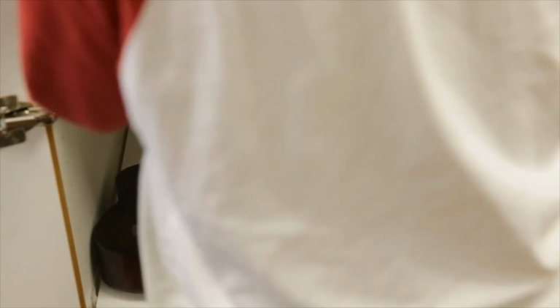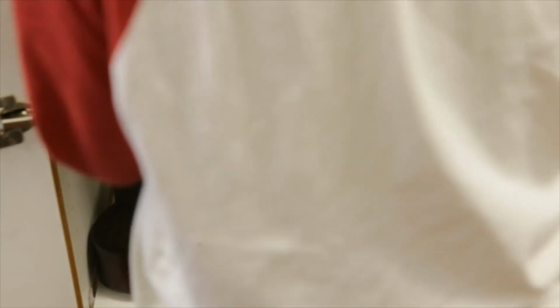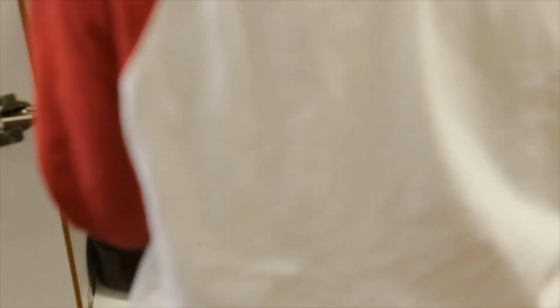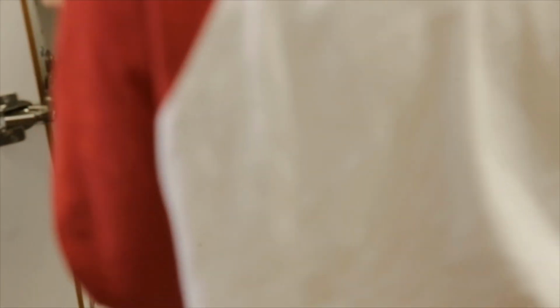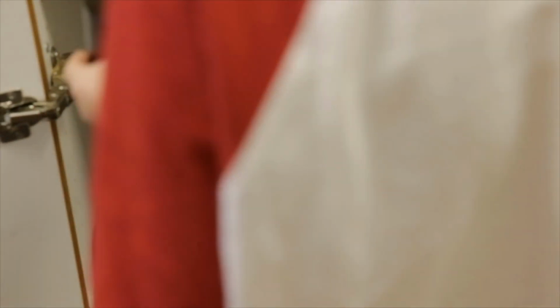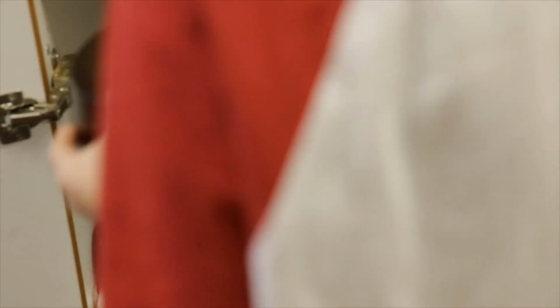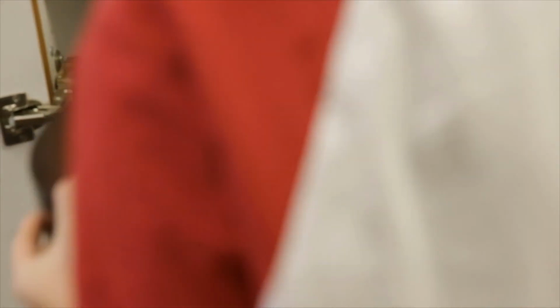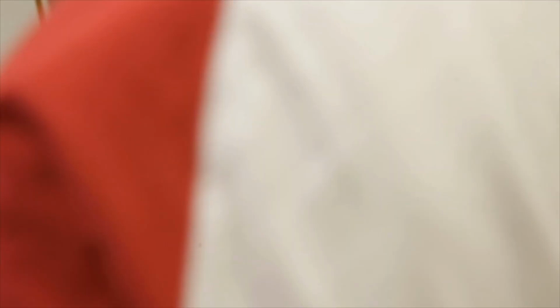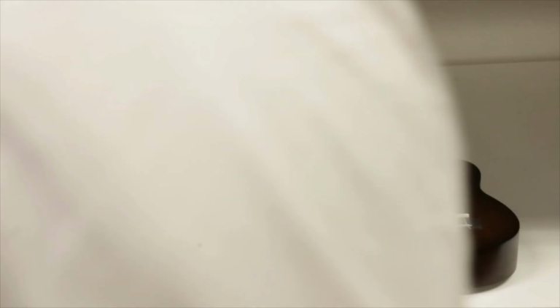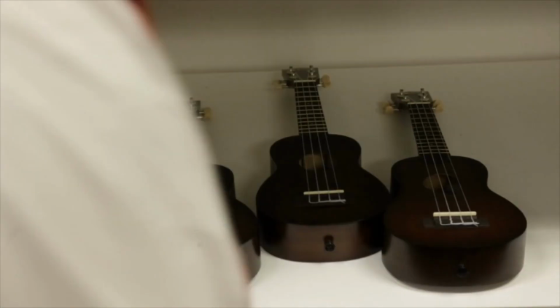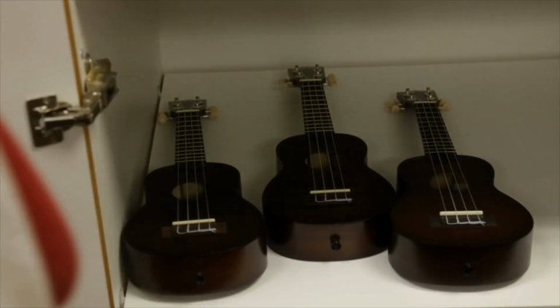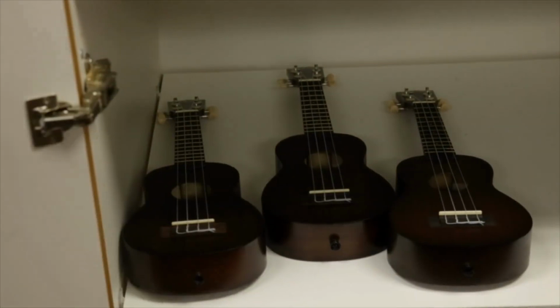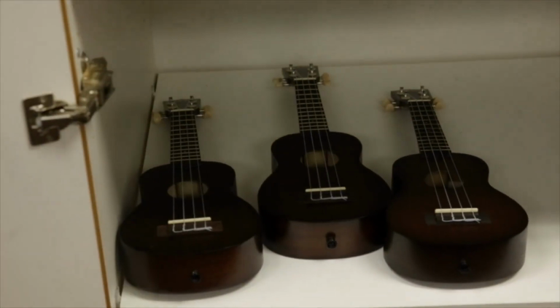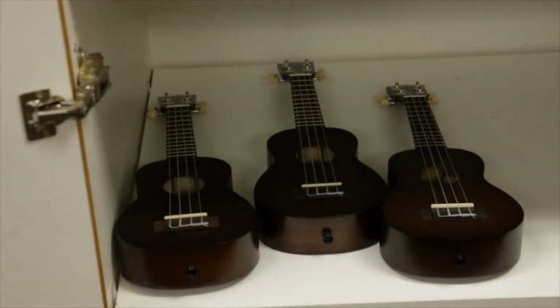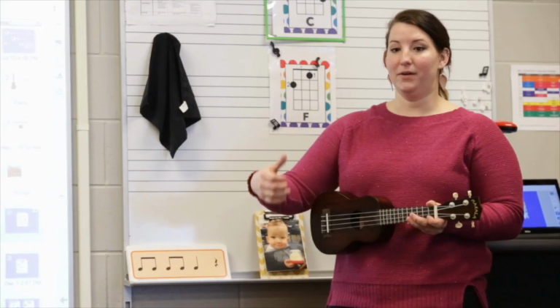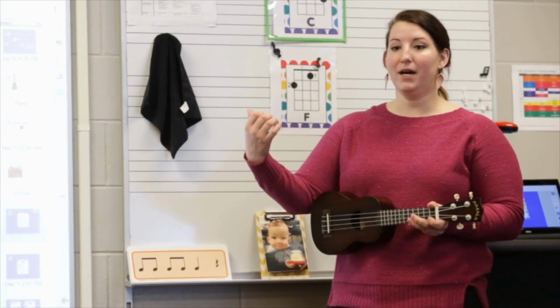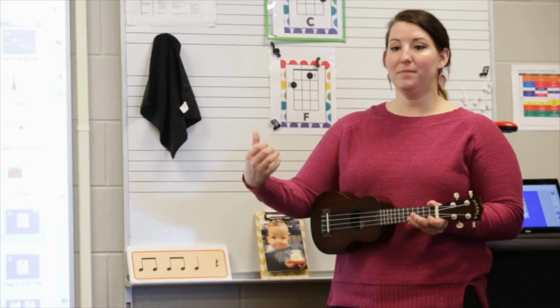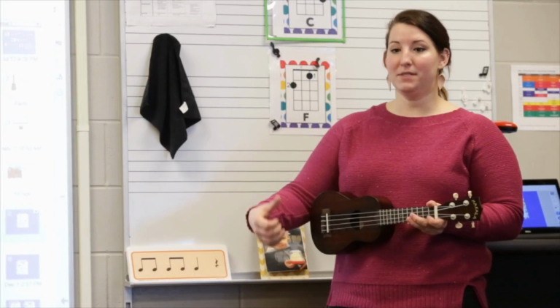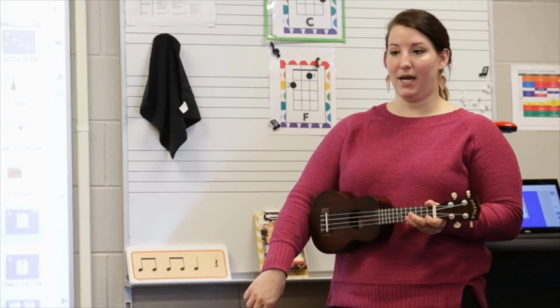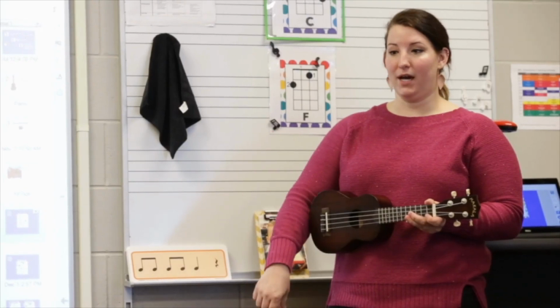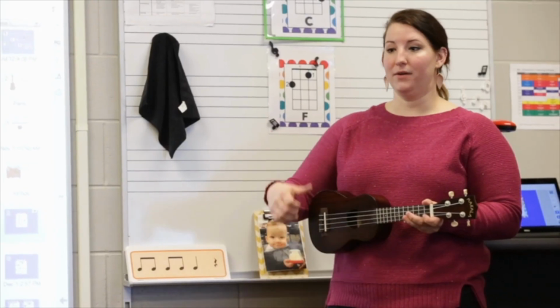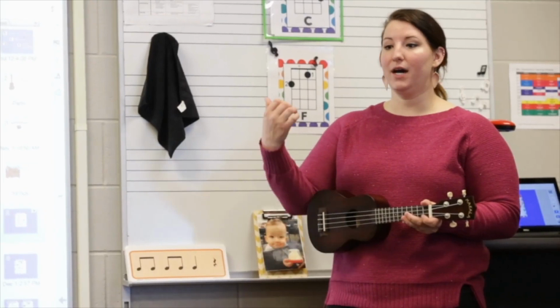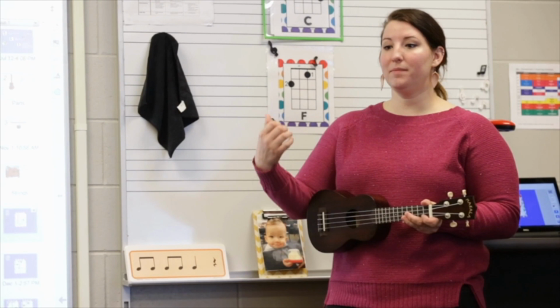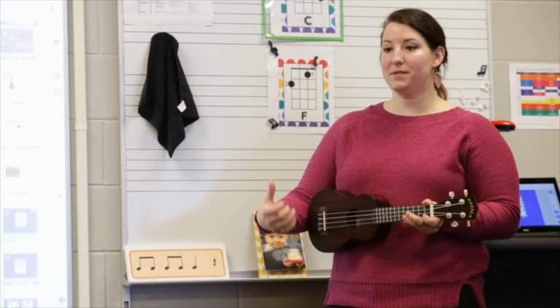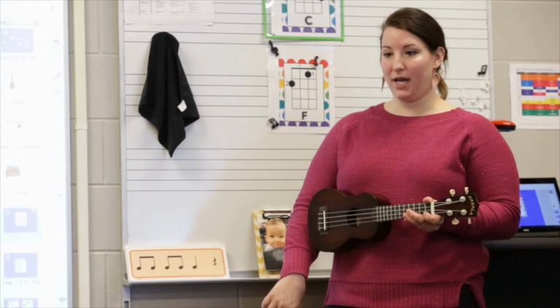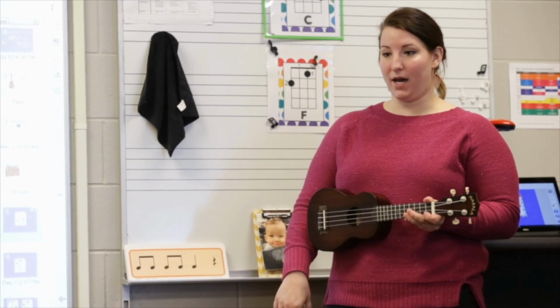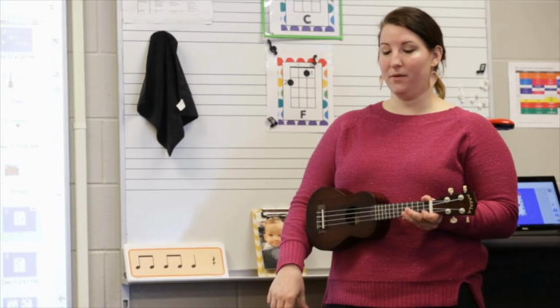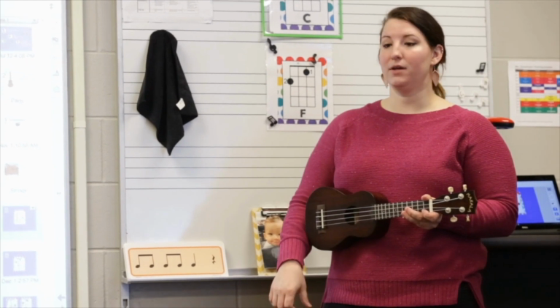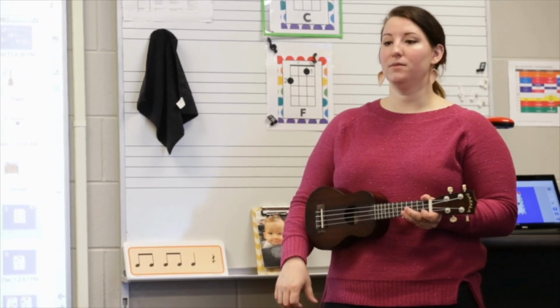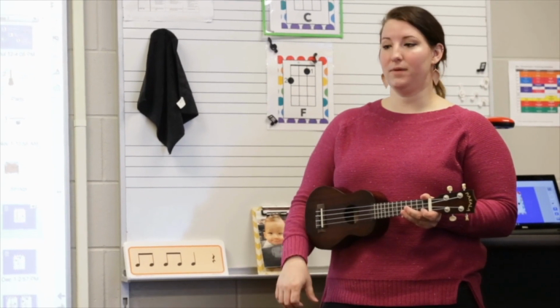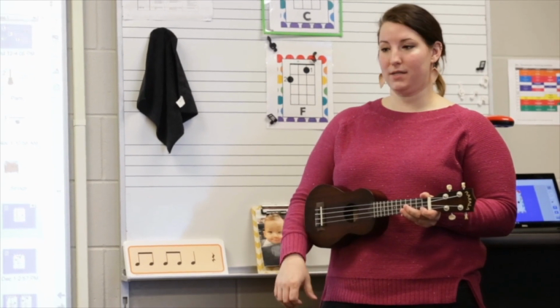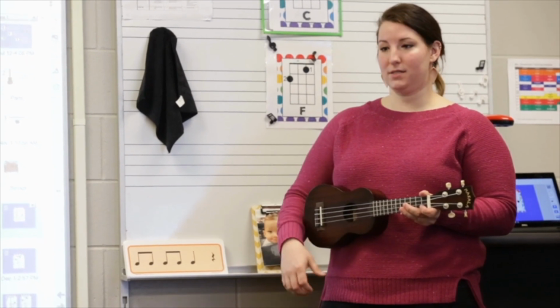Back to play position. Down, up, down, up, down, rest.